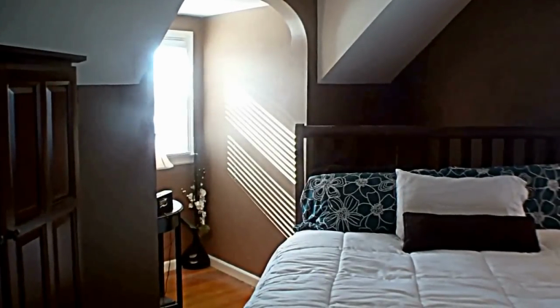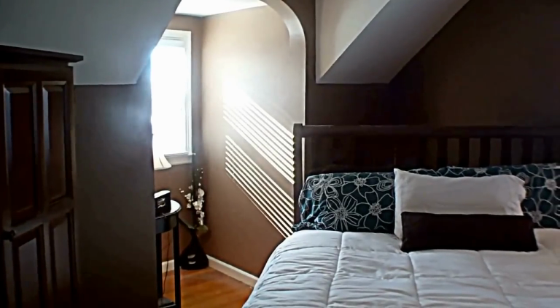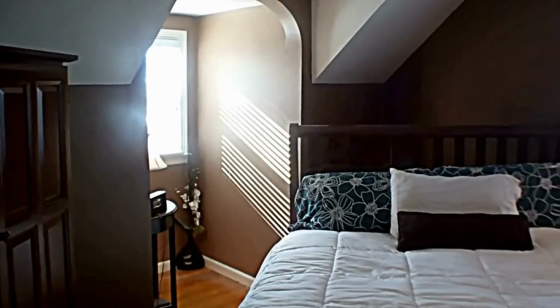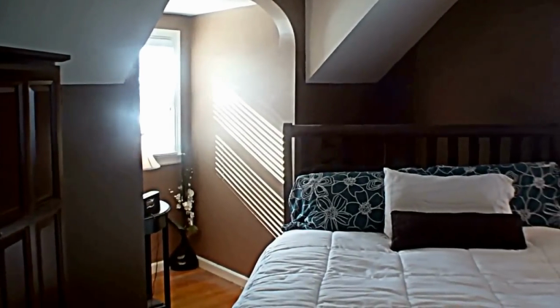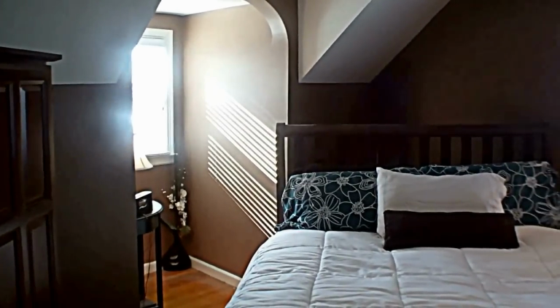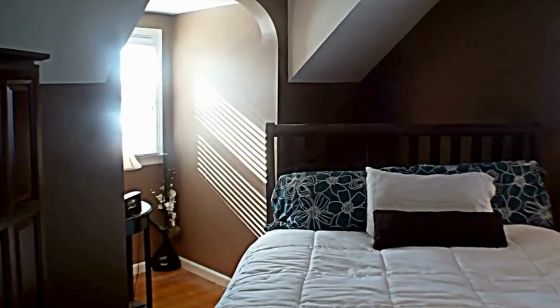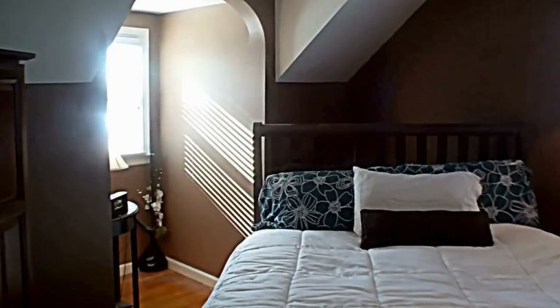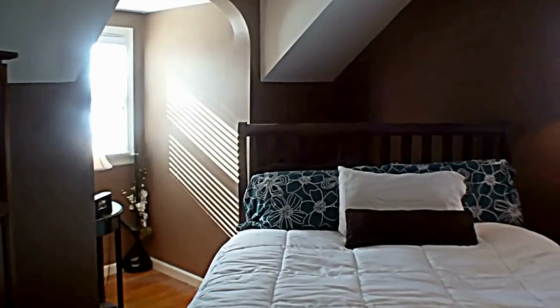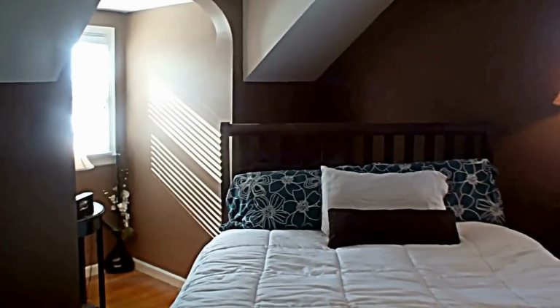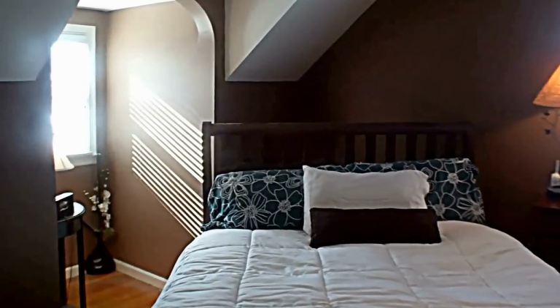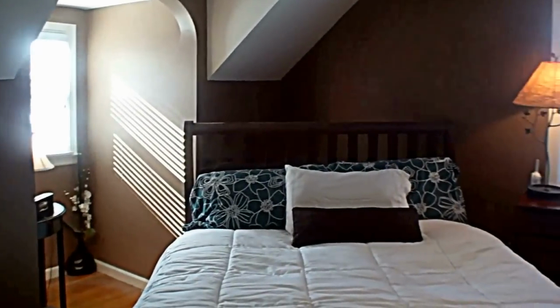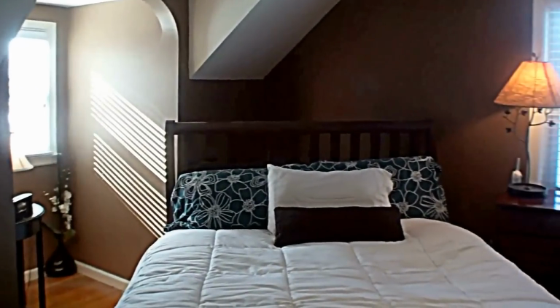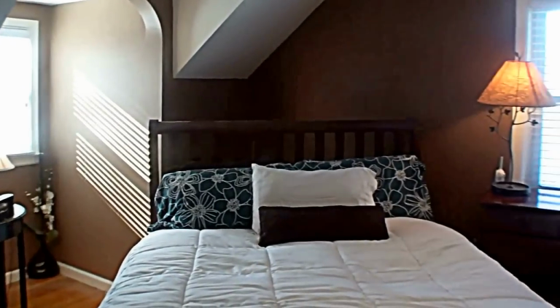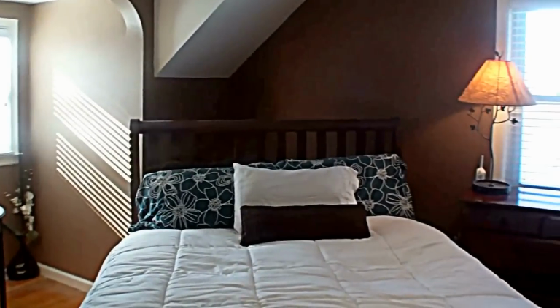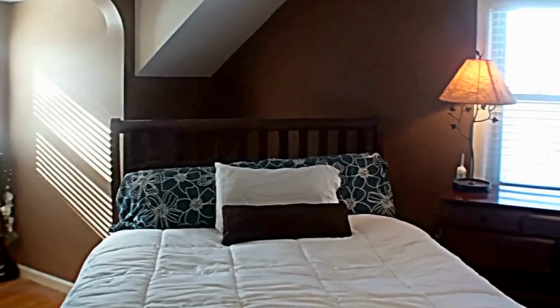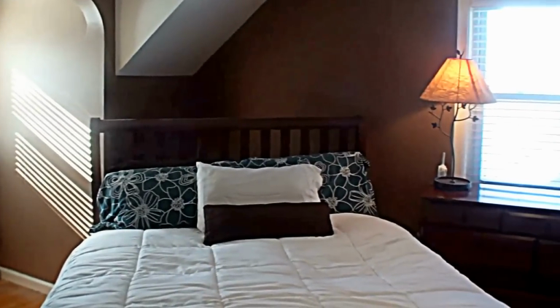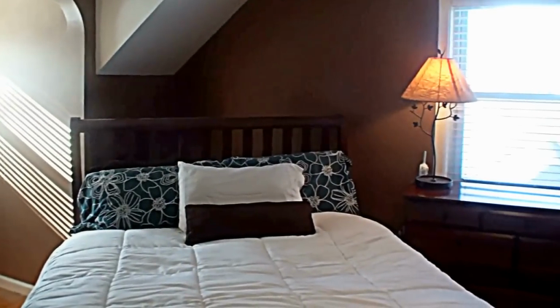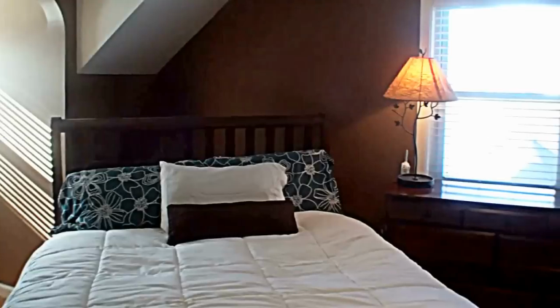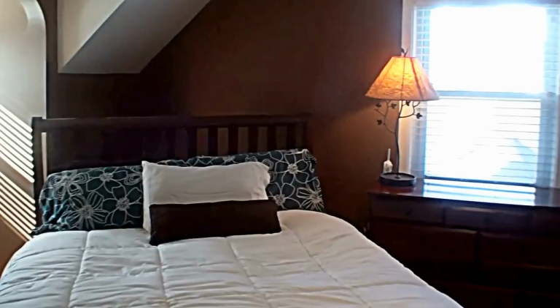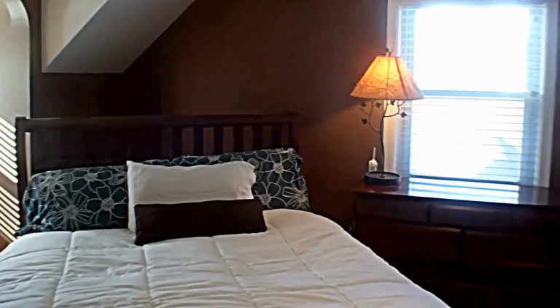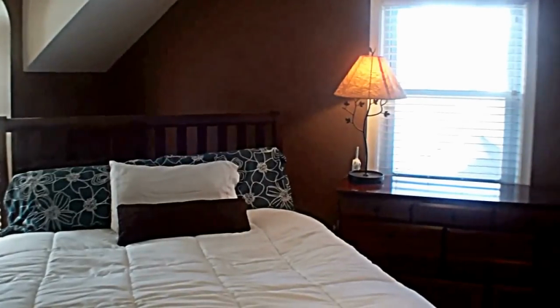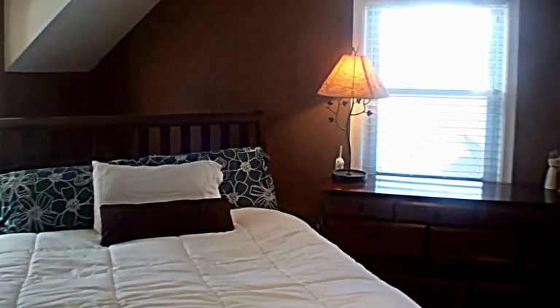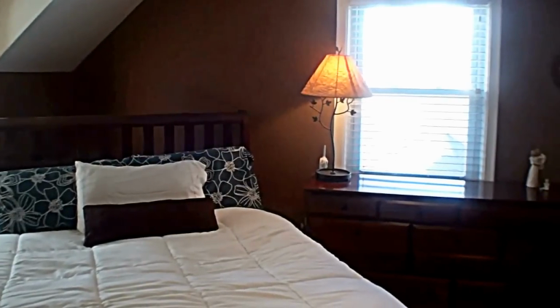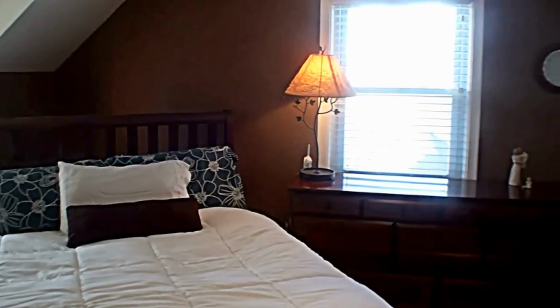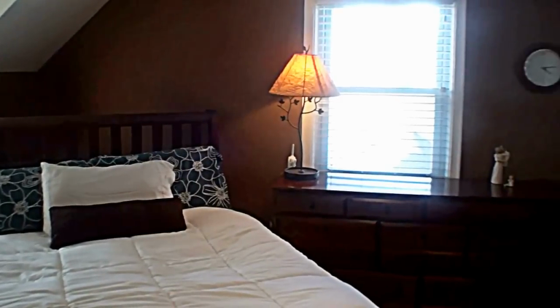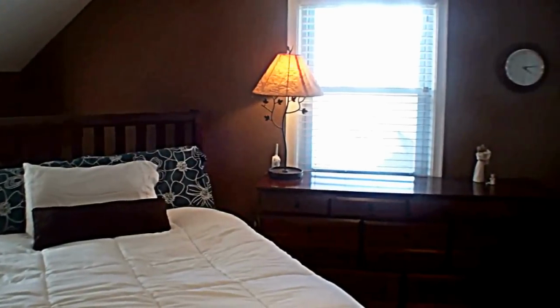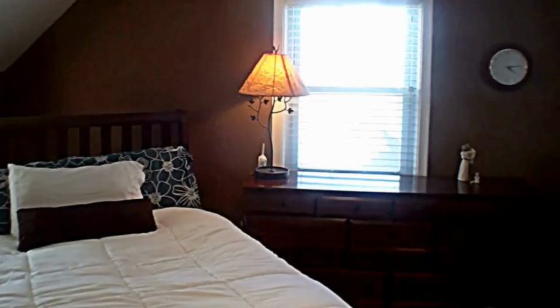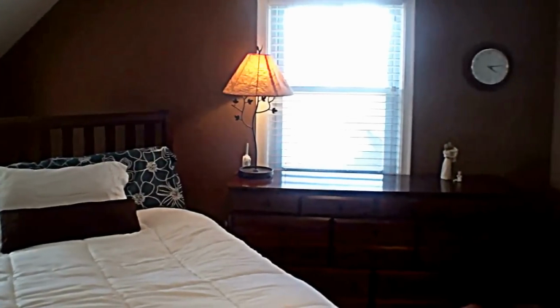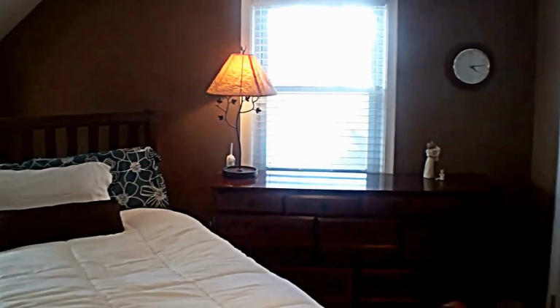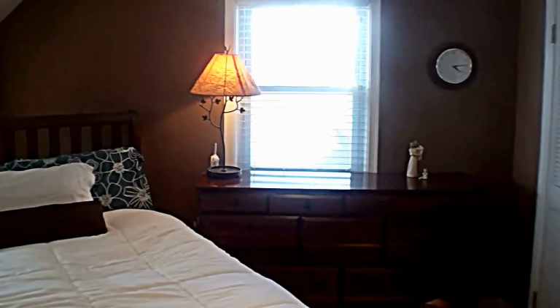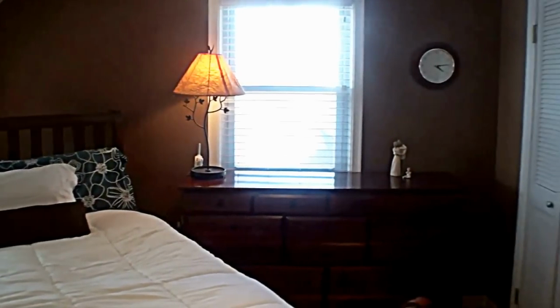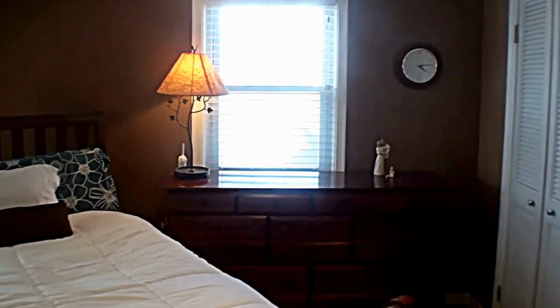The master bedroom has a cool dormer window and a very large walk-in closet.